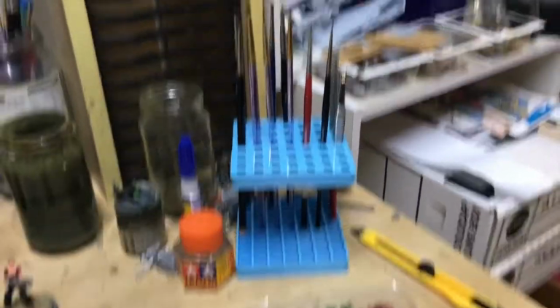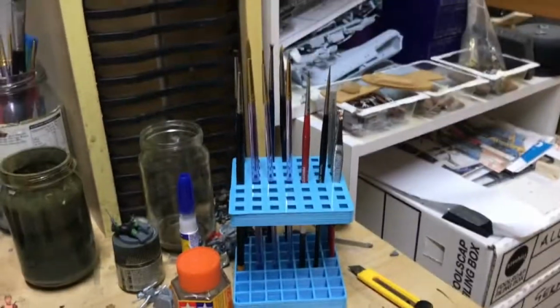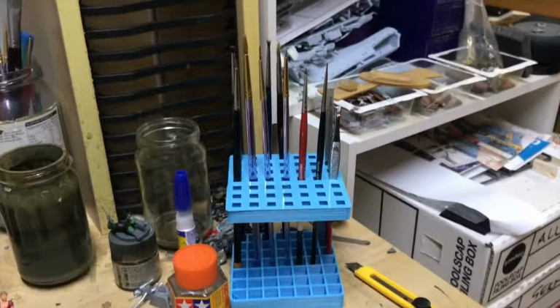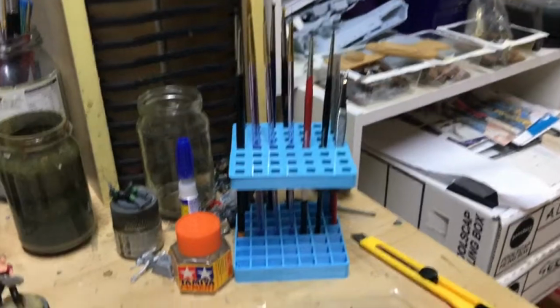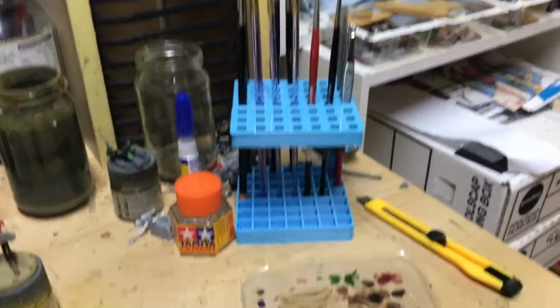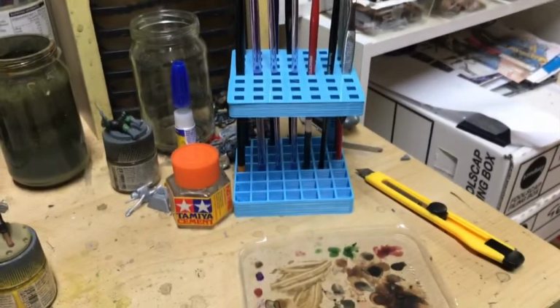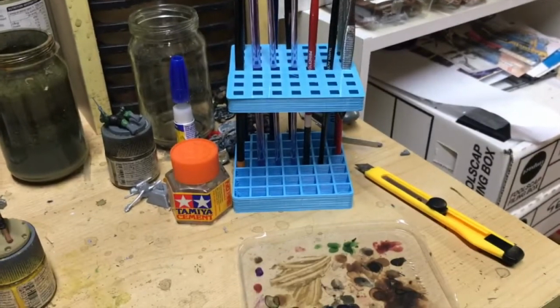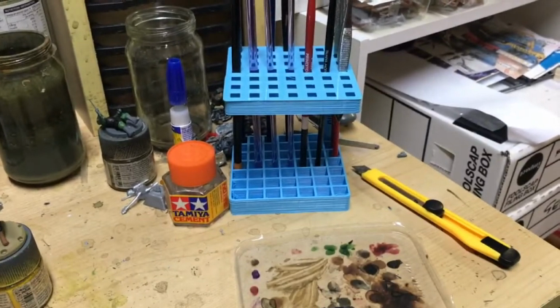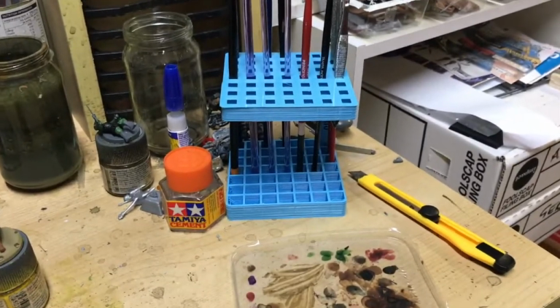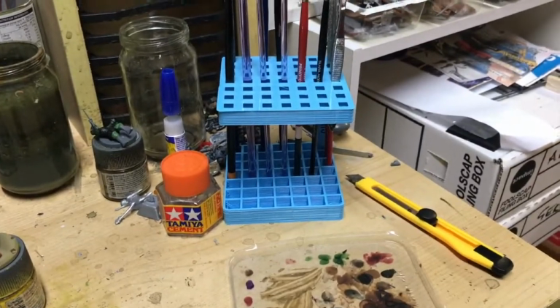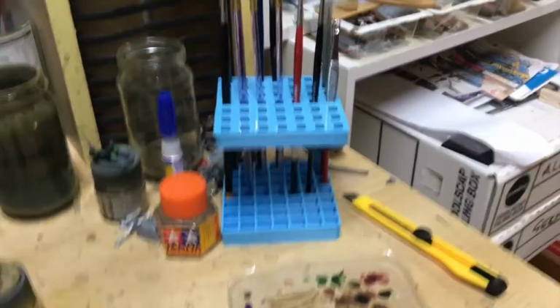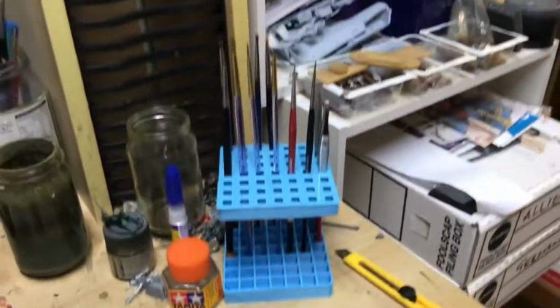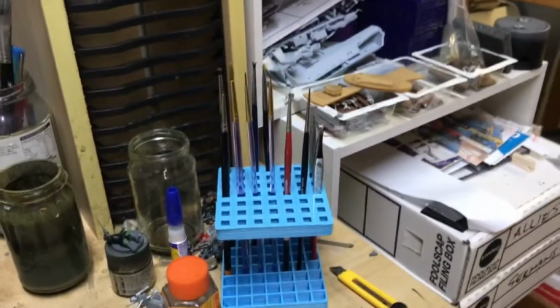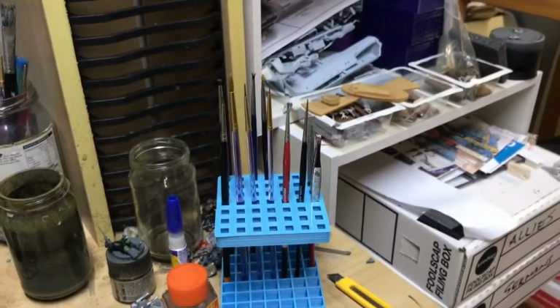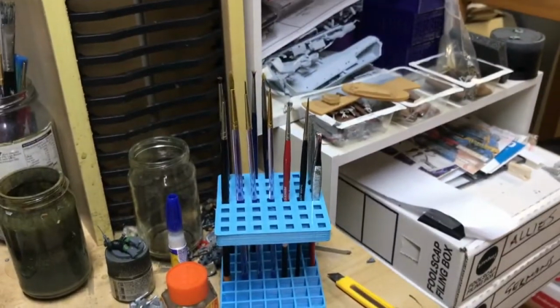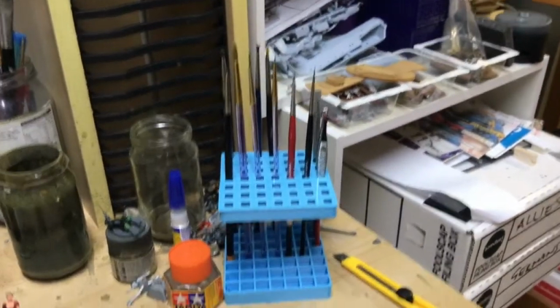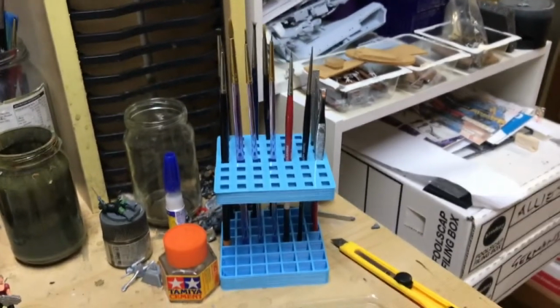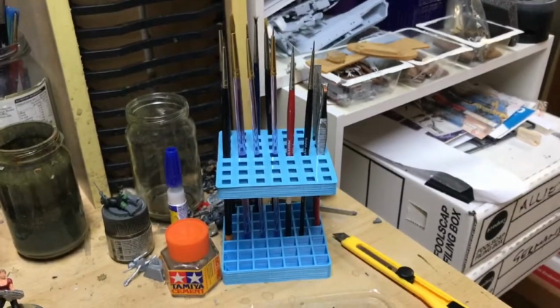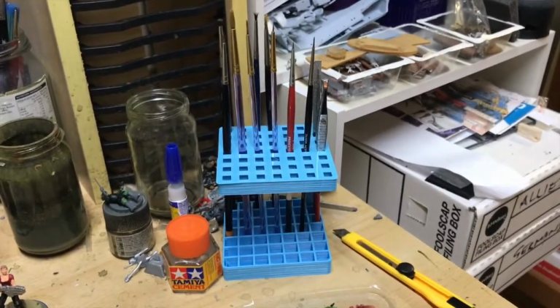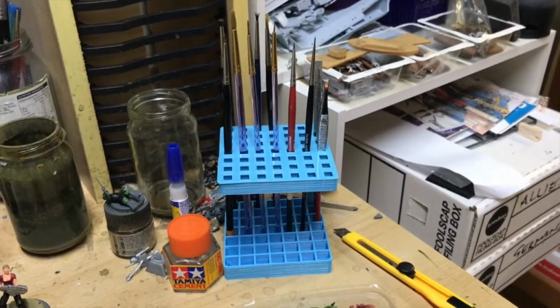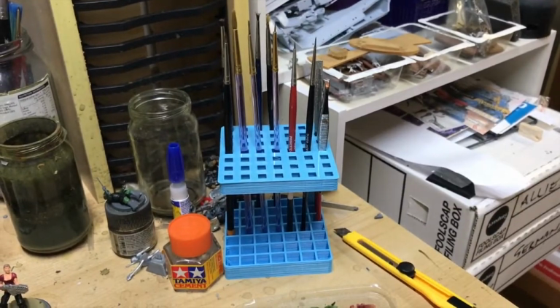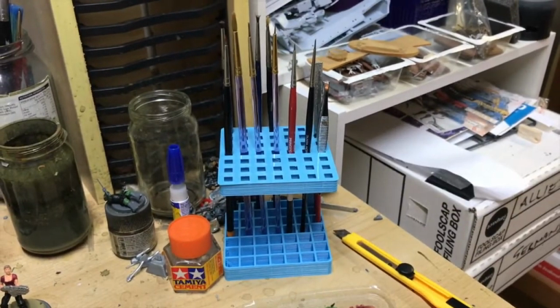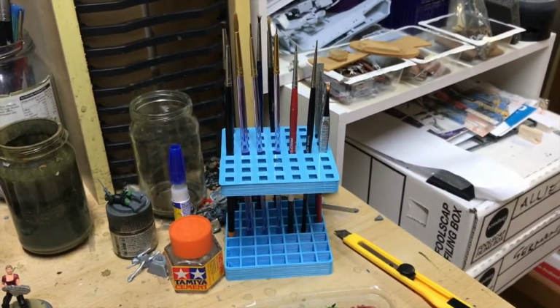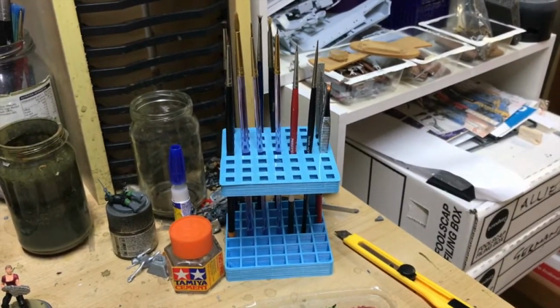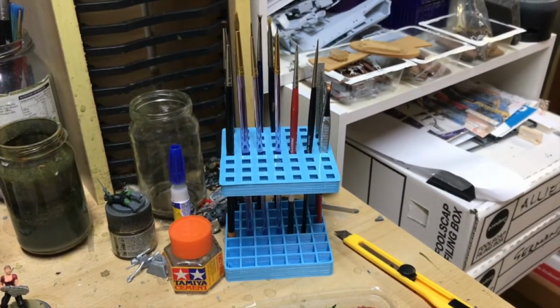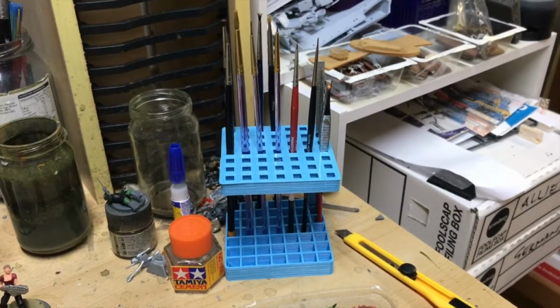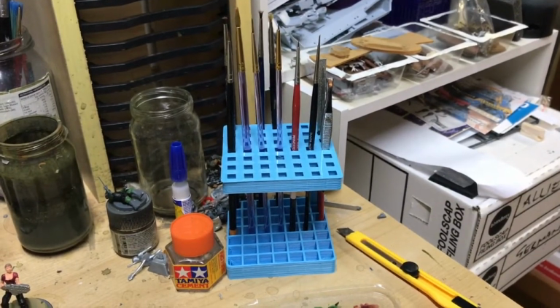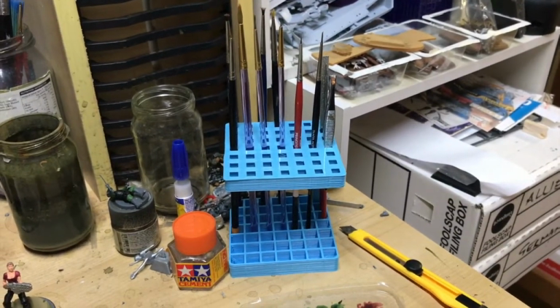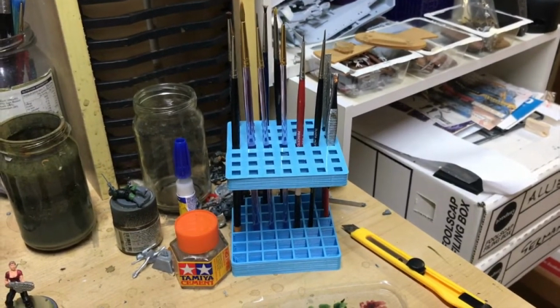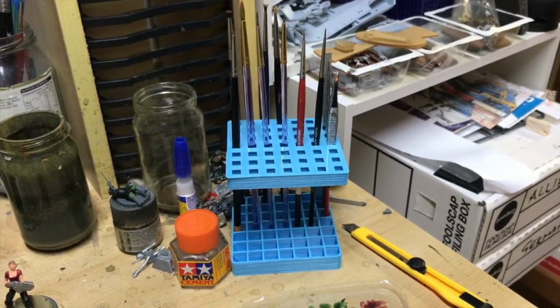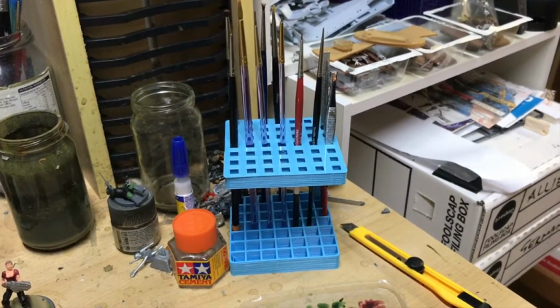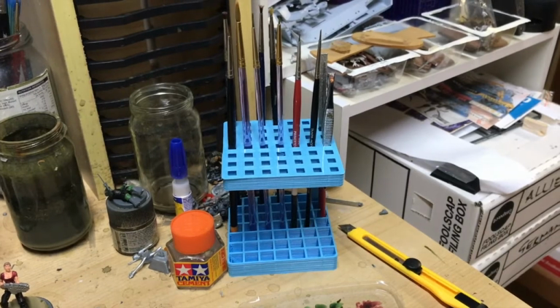New addition to the painting table — I got Vallejo to 3D print this for me, it's a 3D printed brush holder. It just makes things a little bit tidier, so you've got all the brushes sitting there nicely.